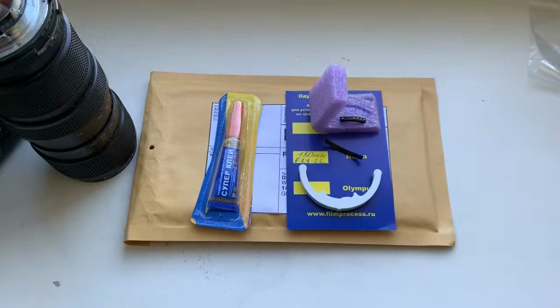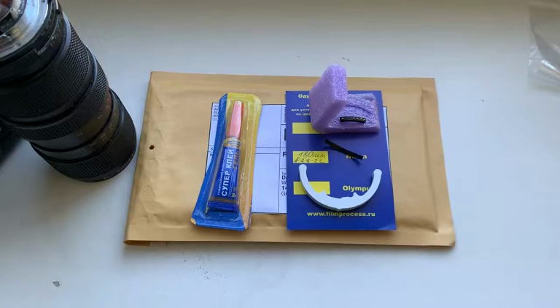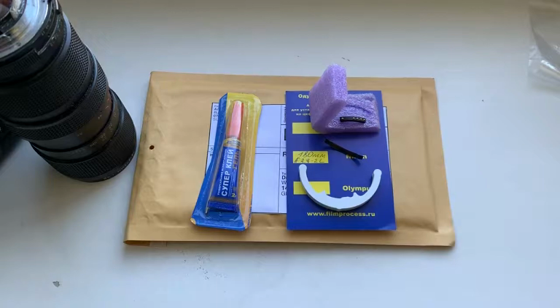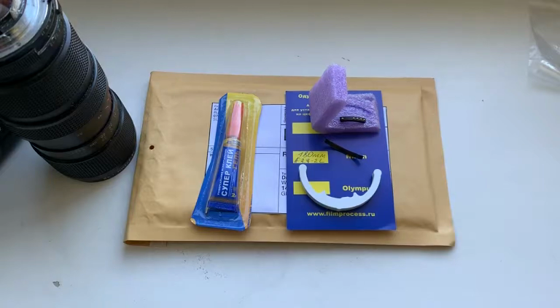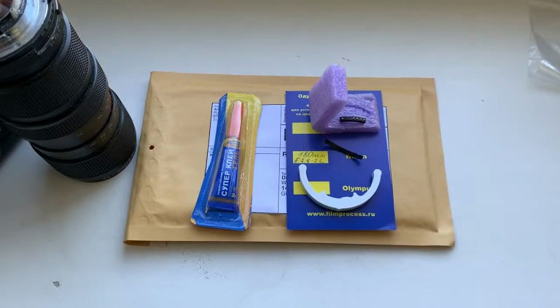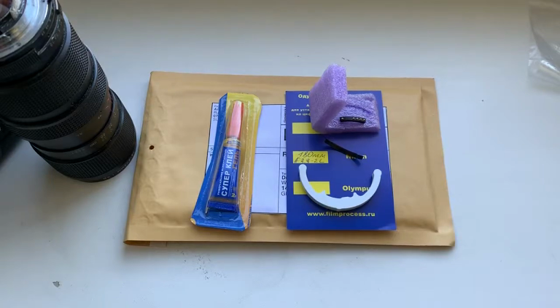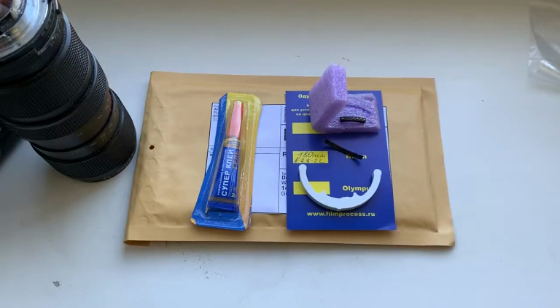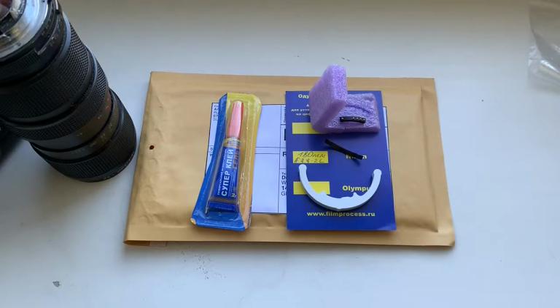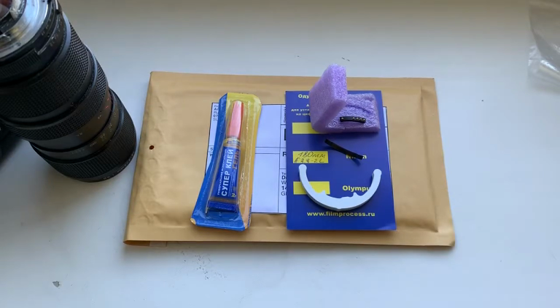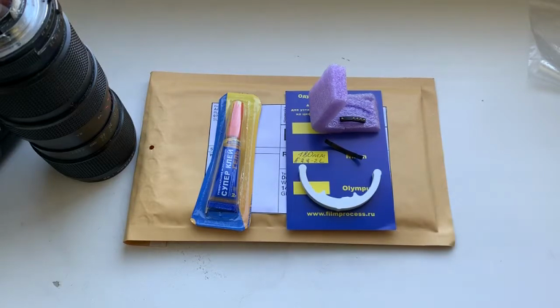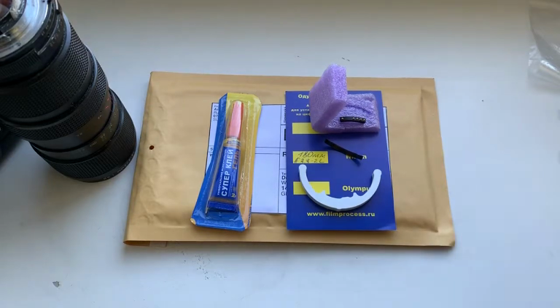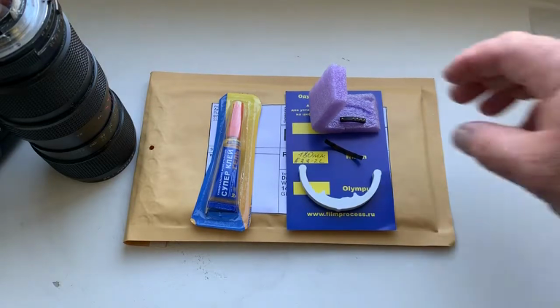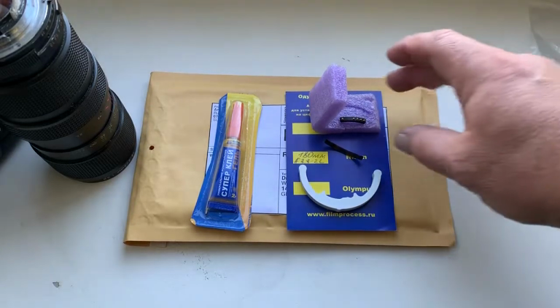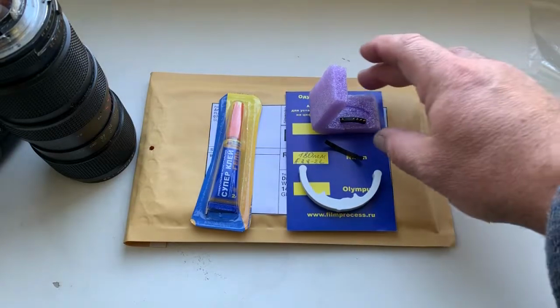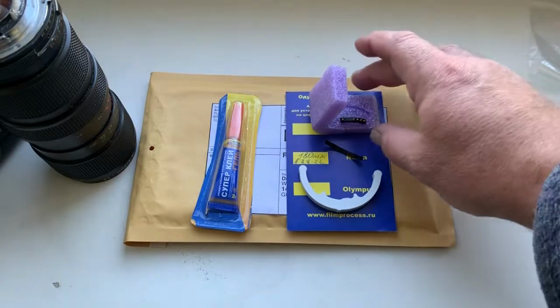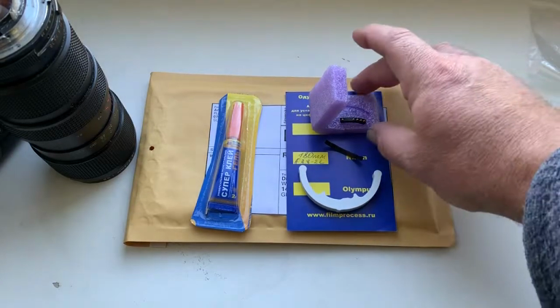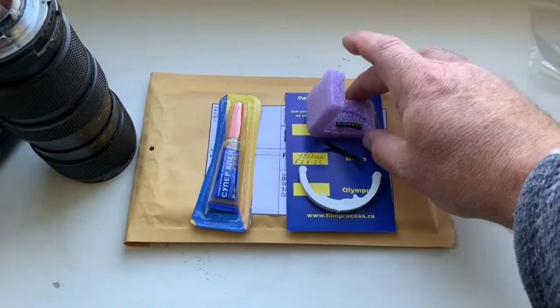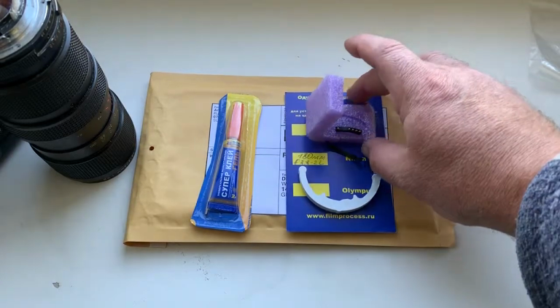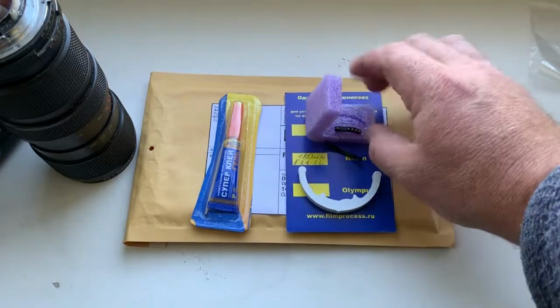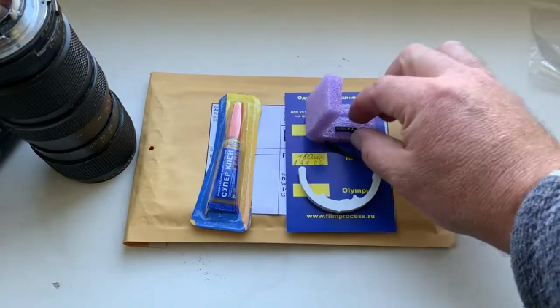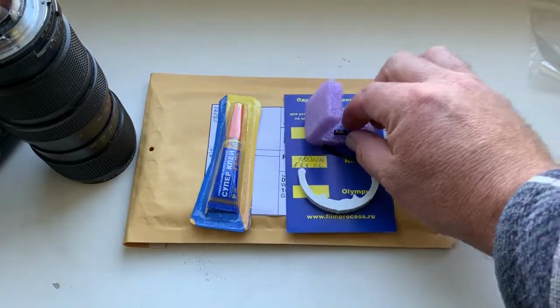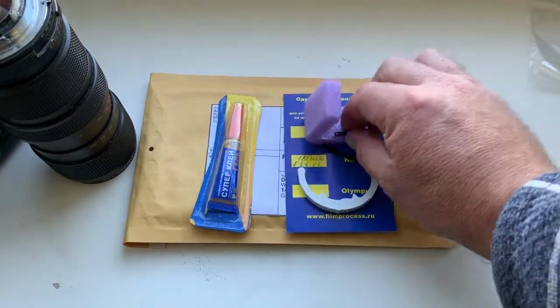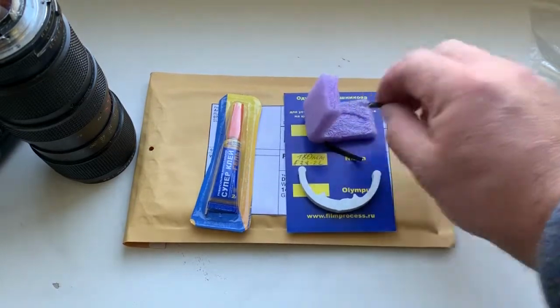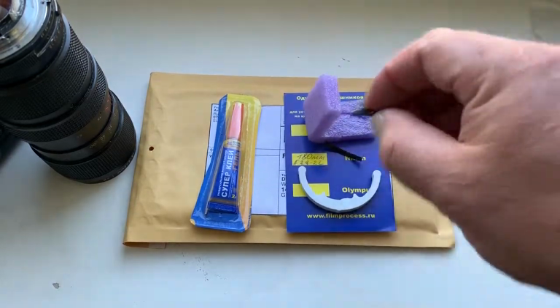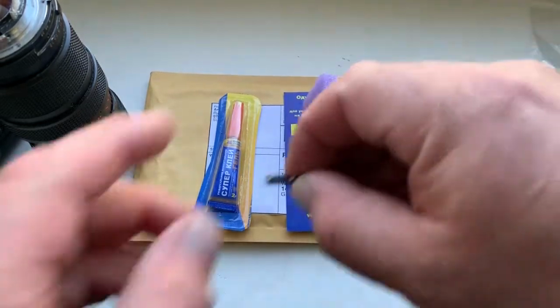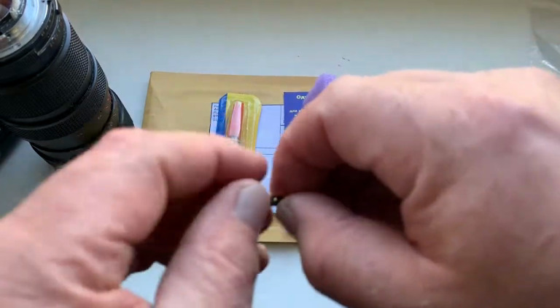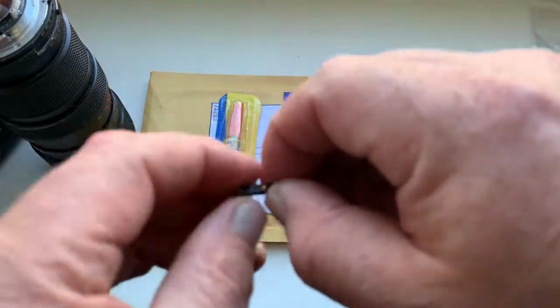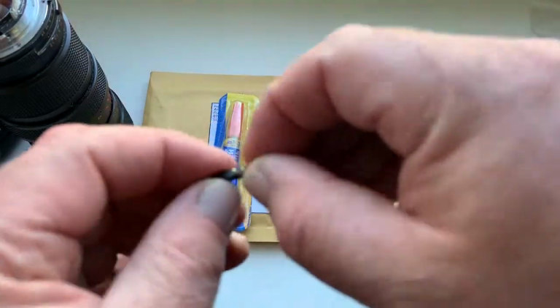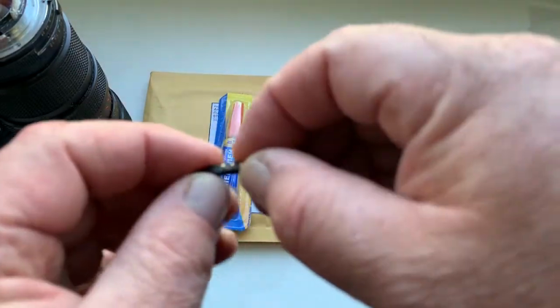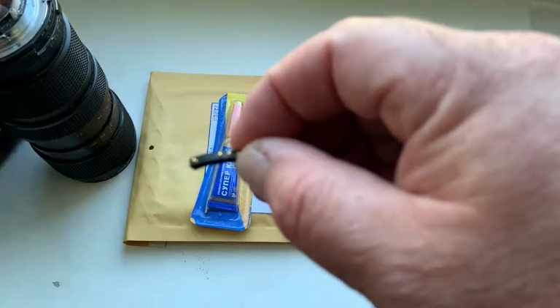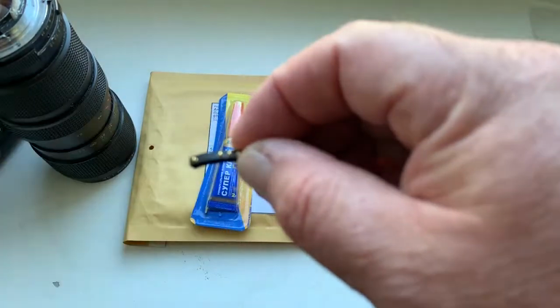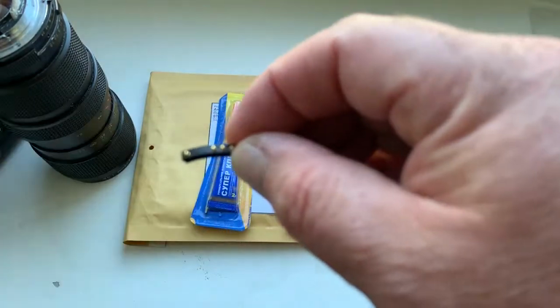Hello Olaf! This video is about your chip. Look, this is your chip.